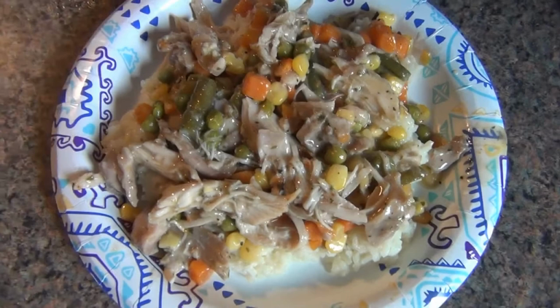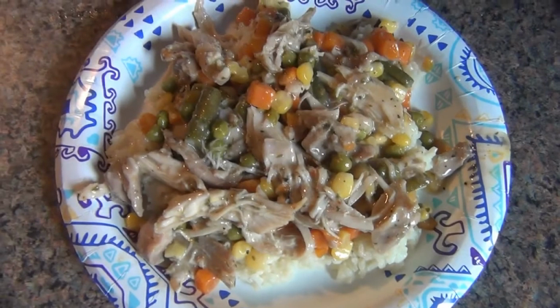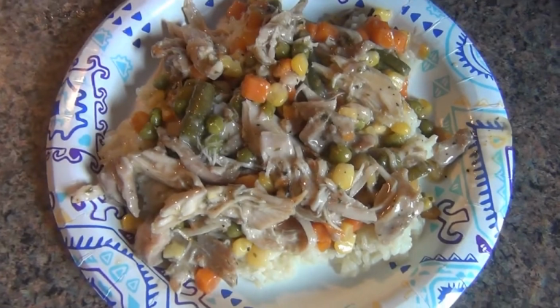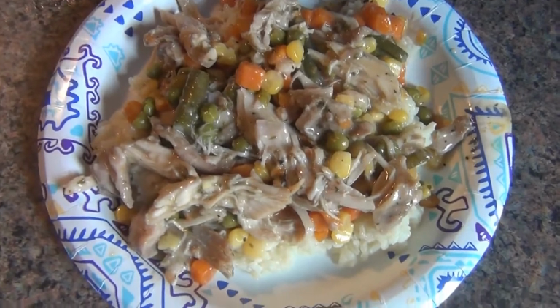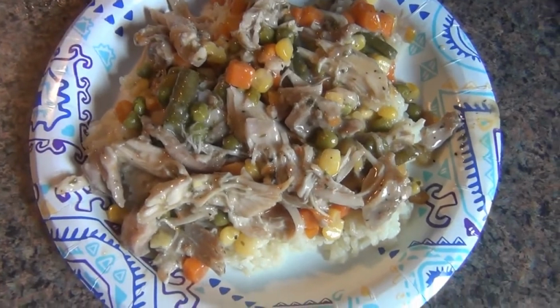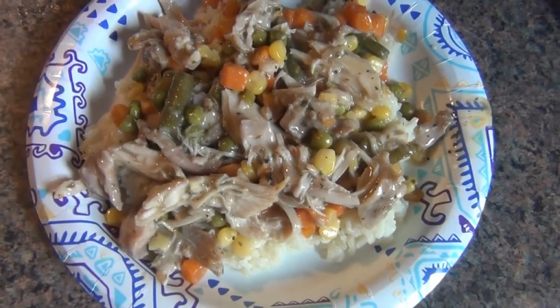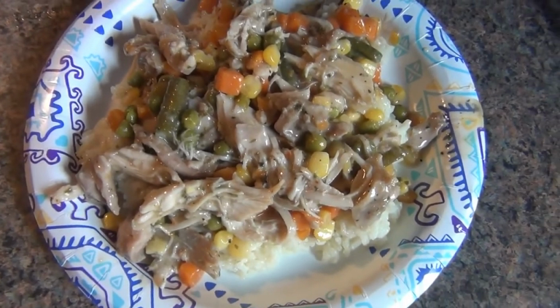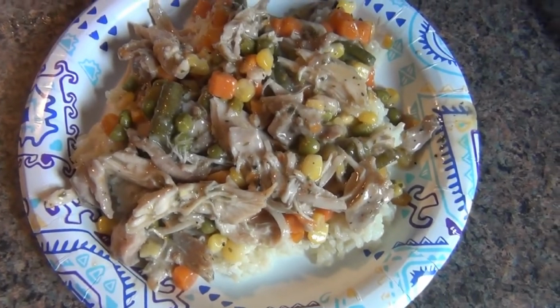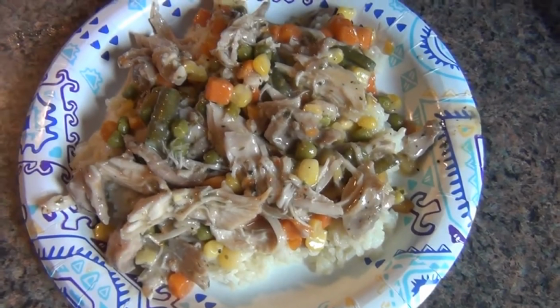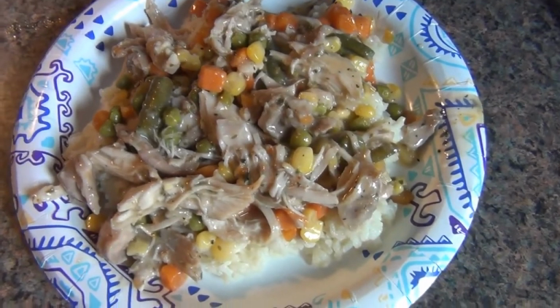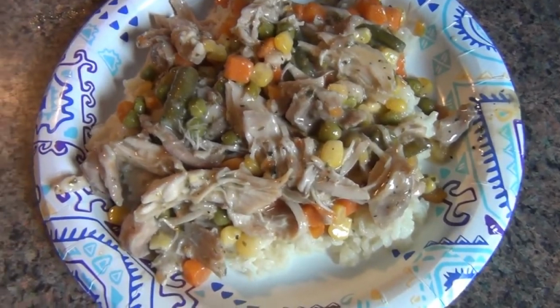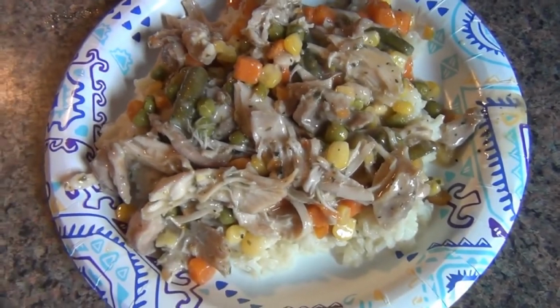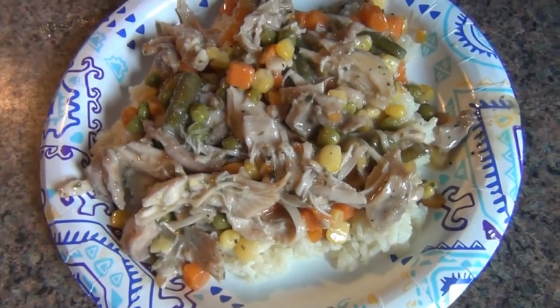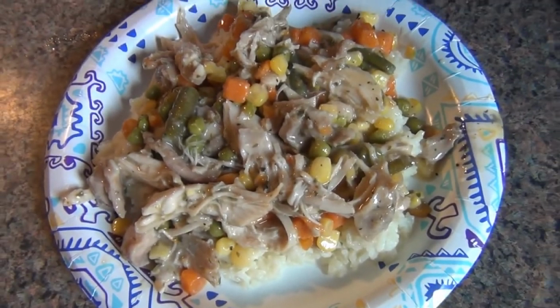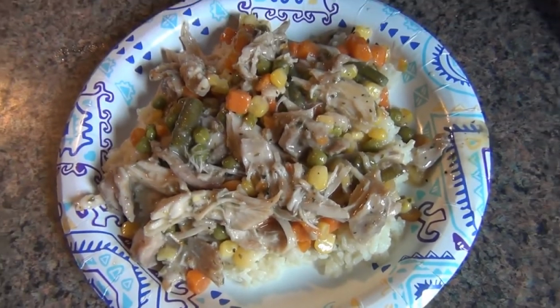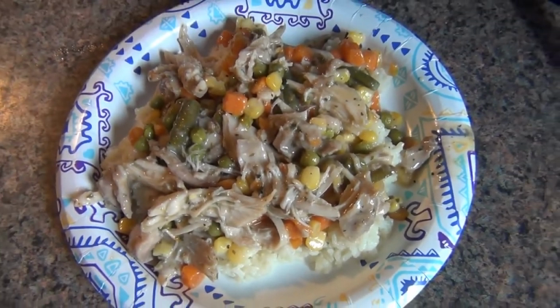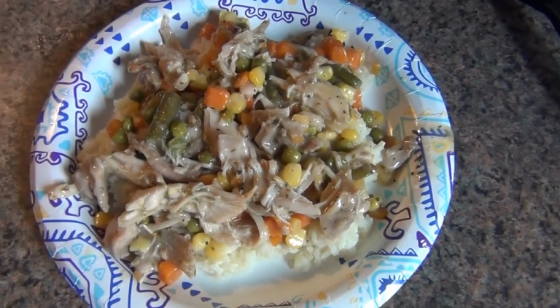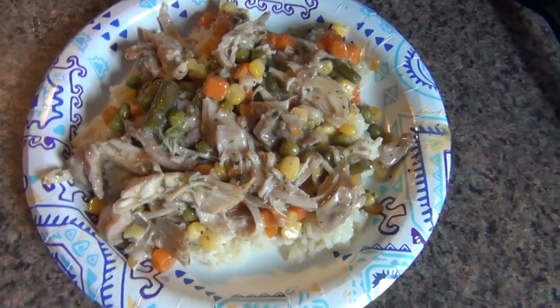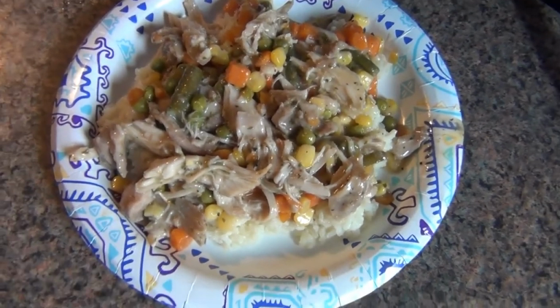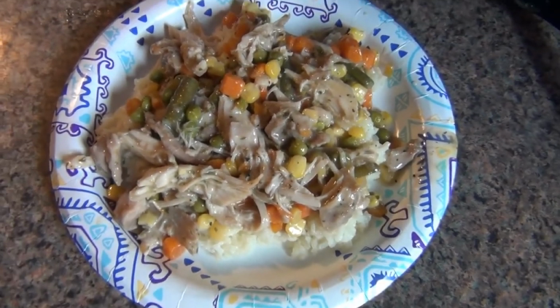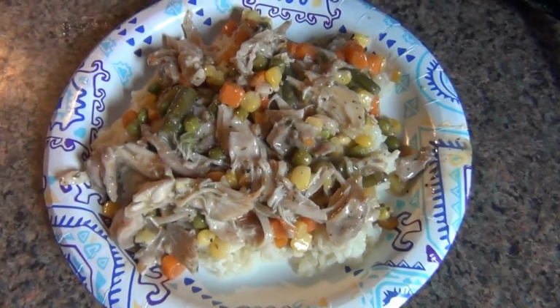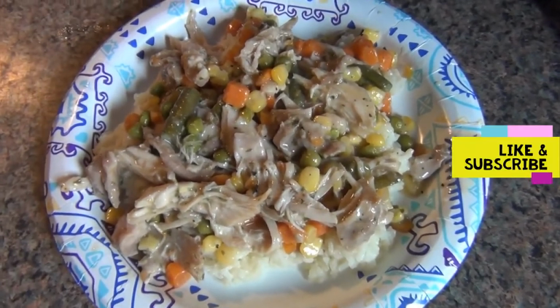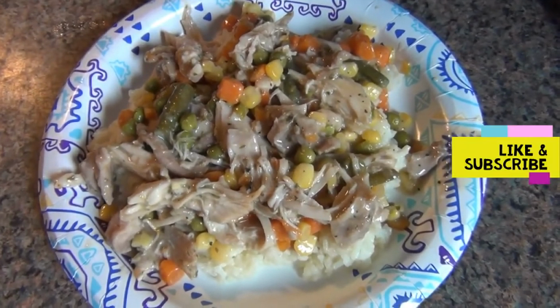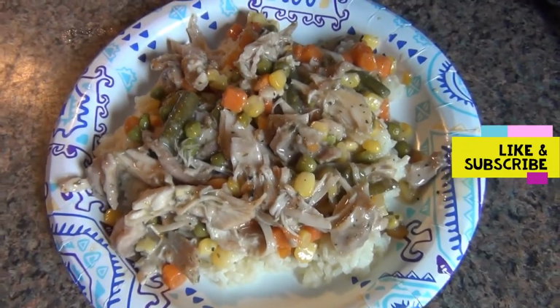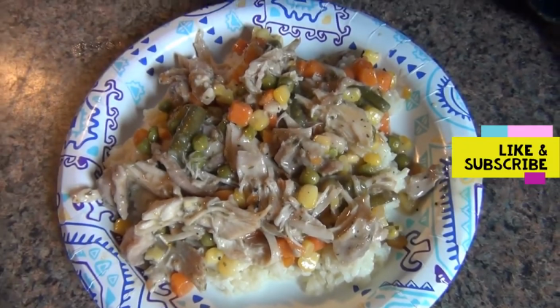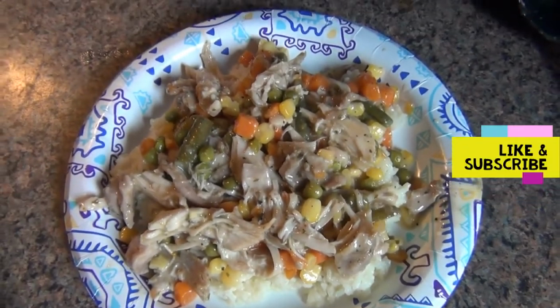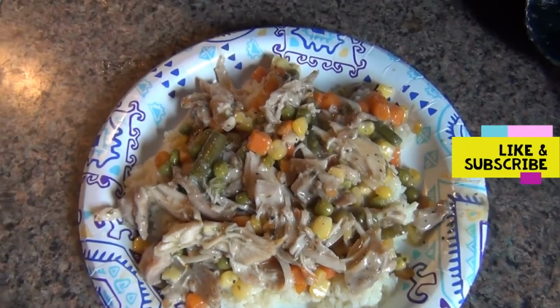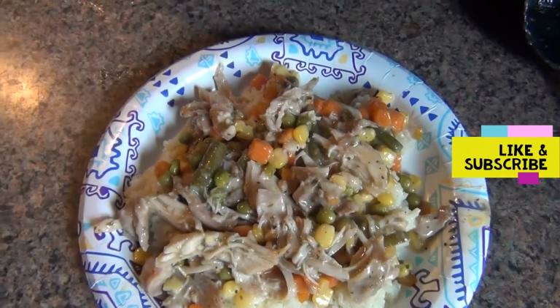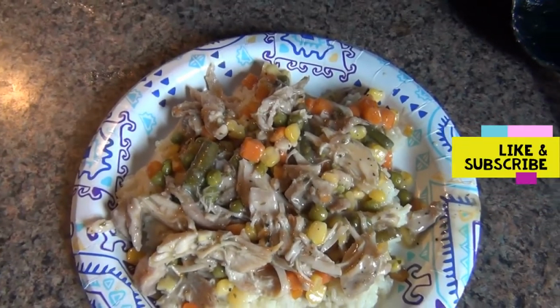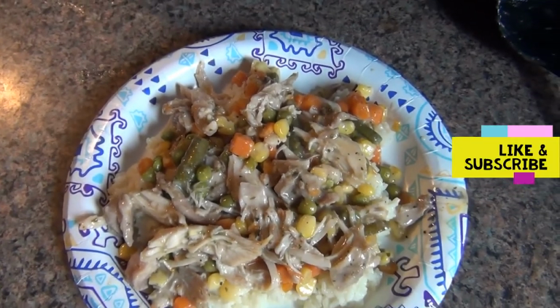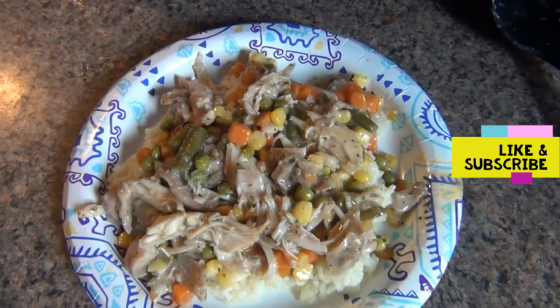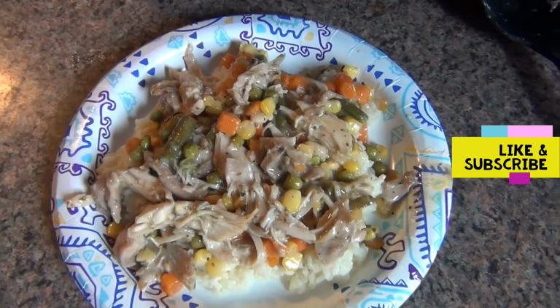Hope you guys enjoy and hope you try it out. Please like, subscribe, and I'll see you in my next video.